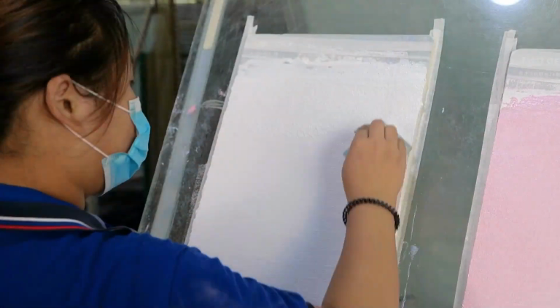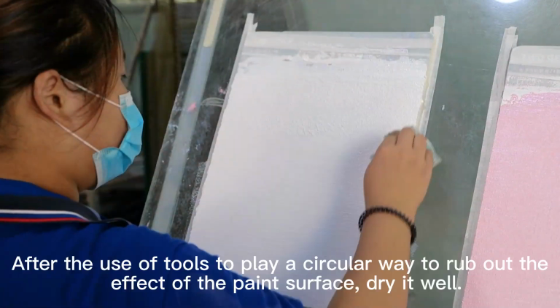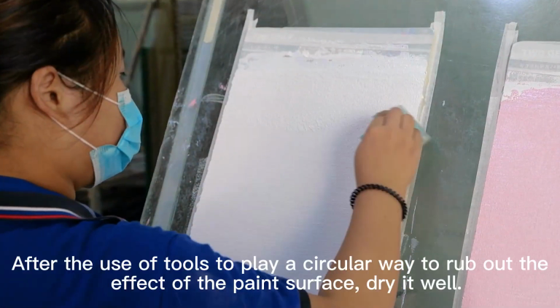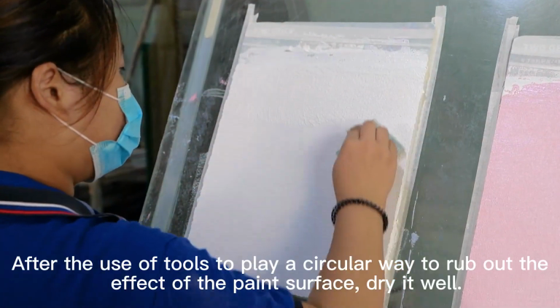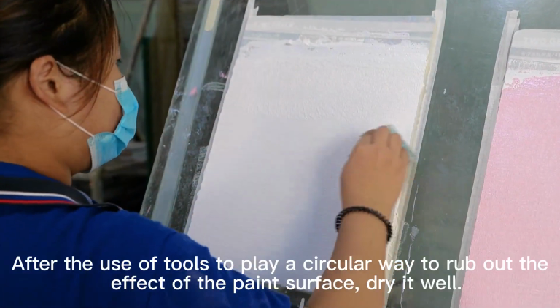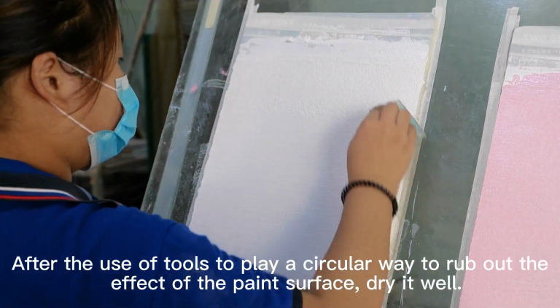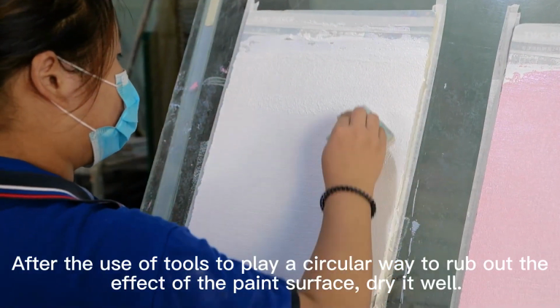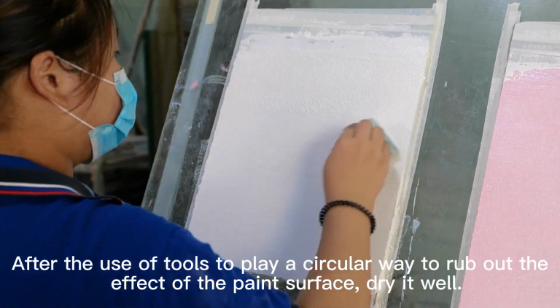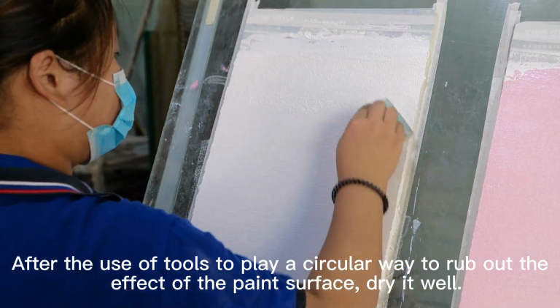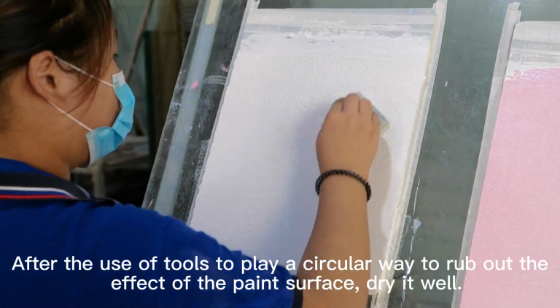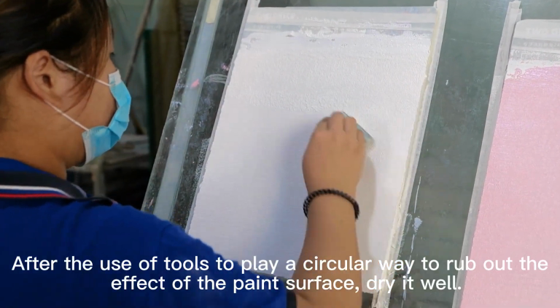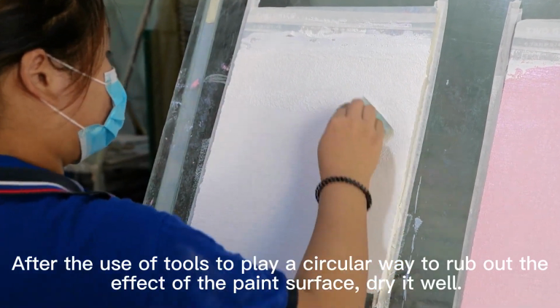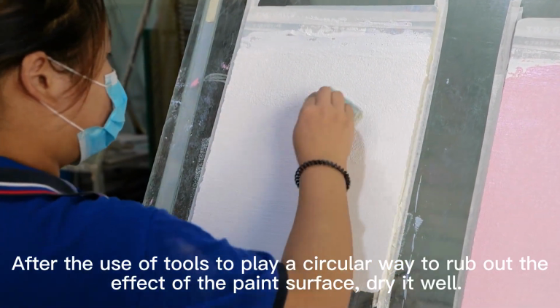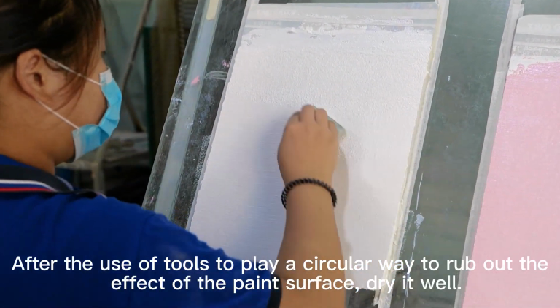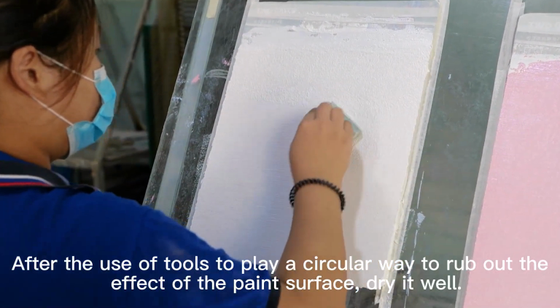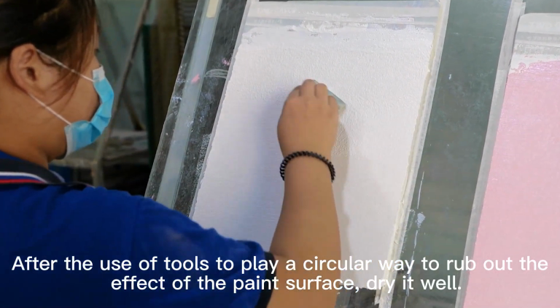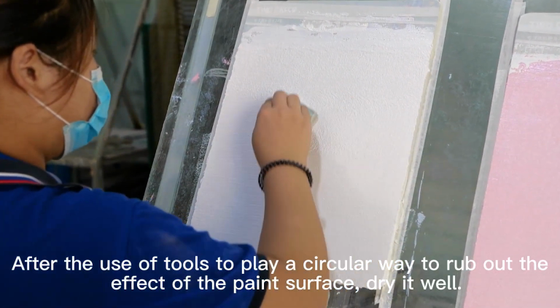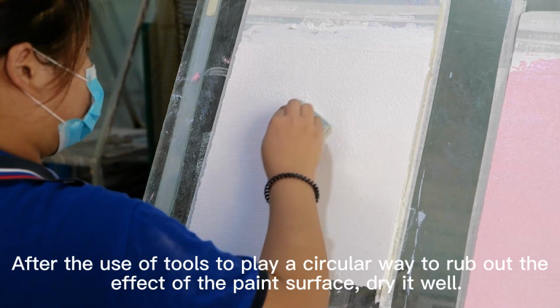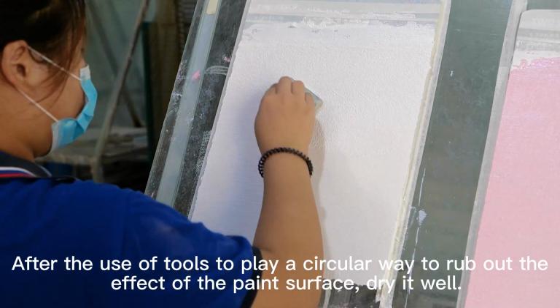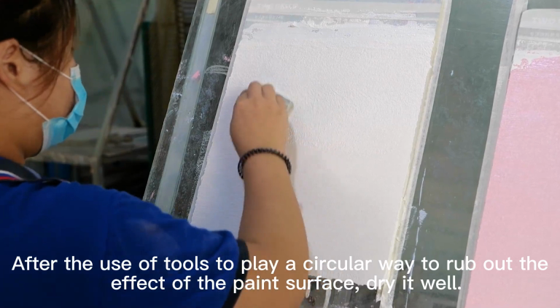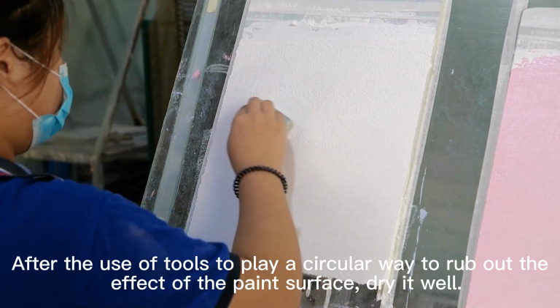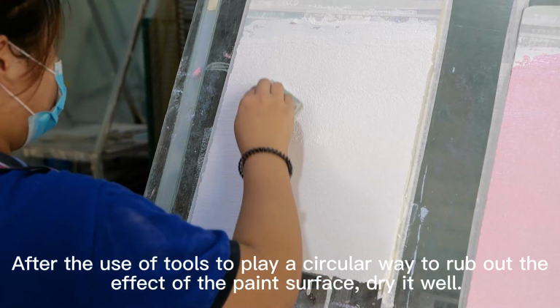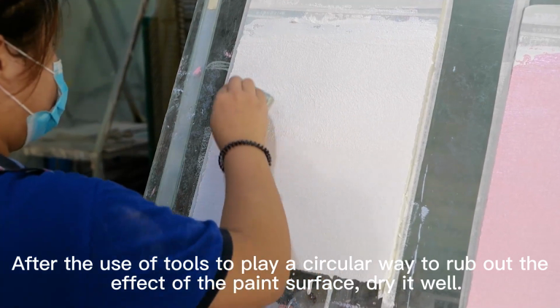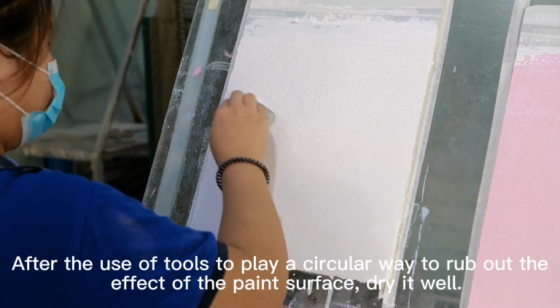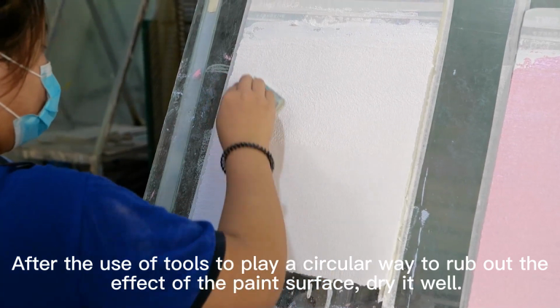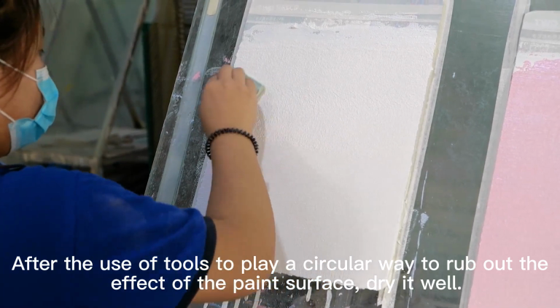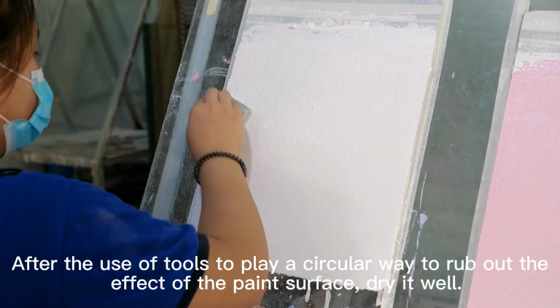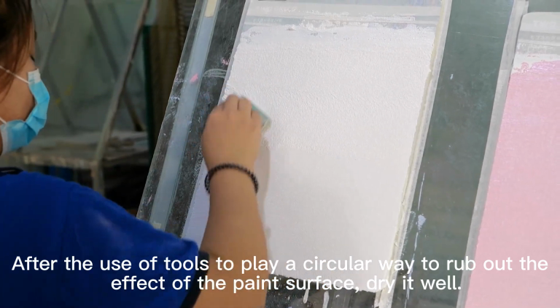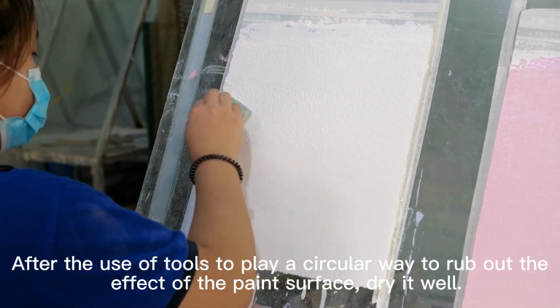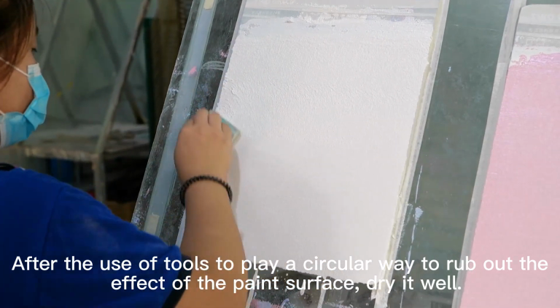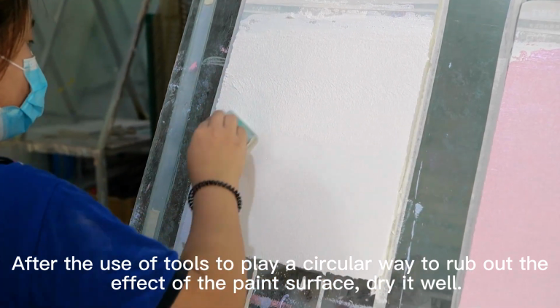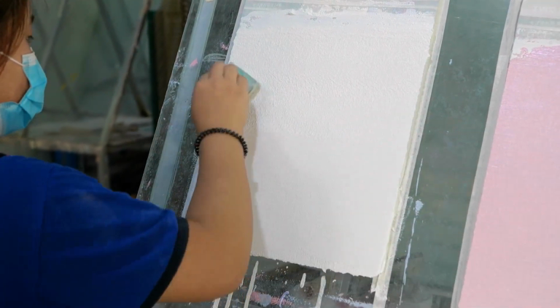After using tools to rub the paint surface in a circular motion to create the desired effect, dry it well.